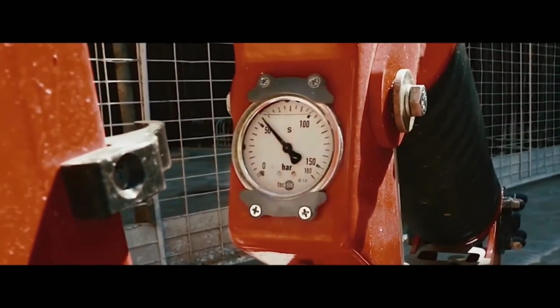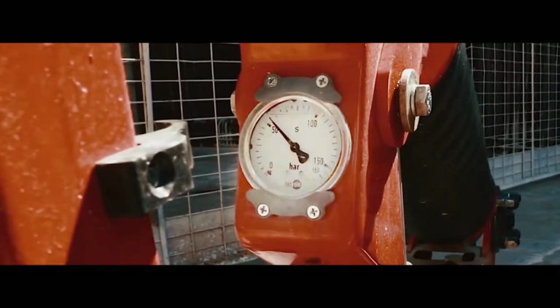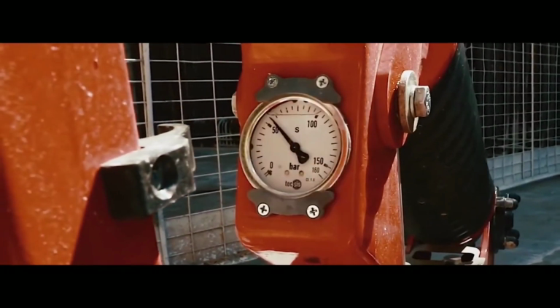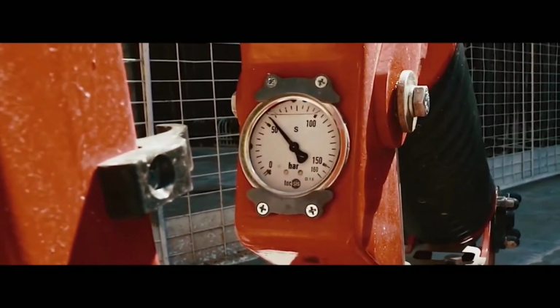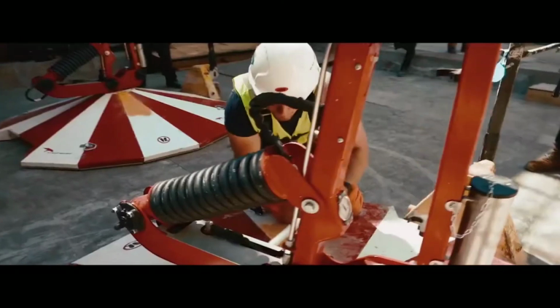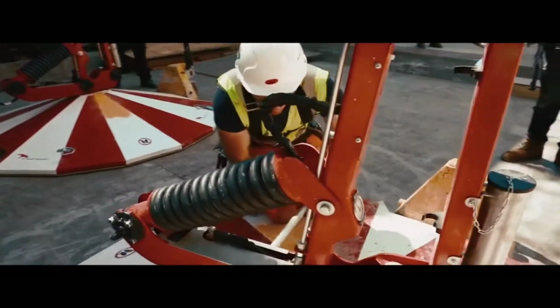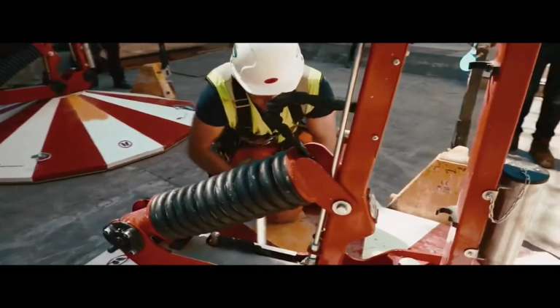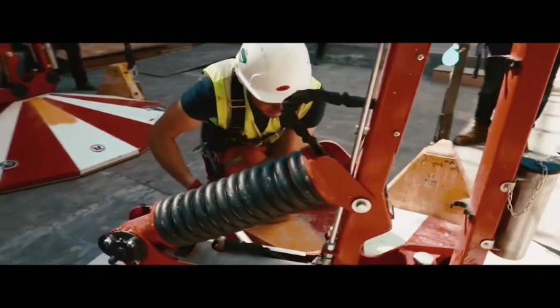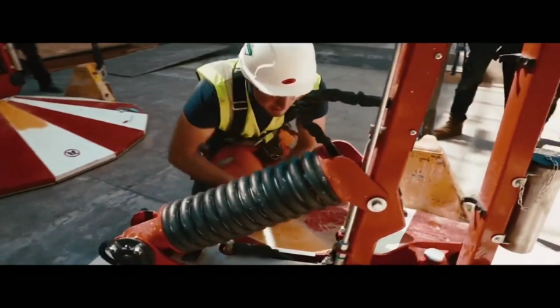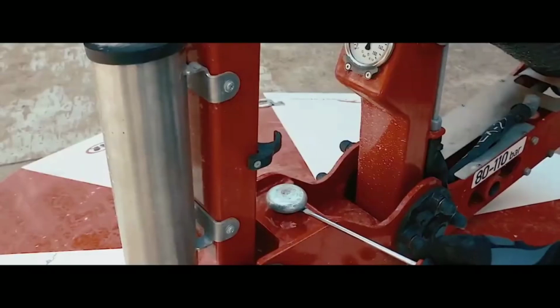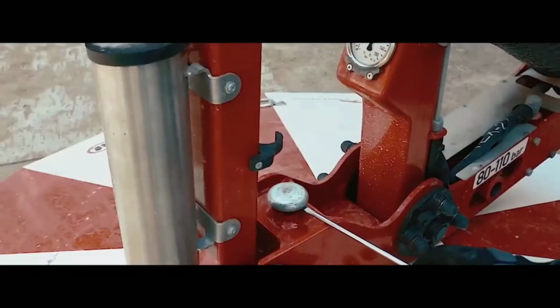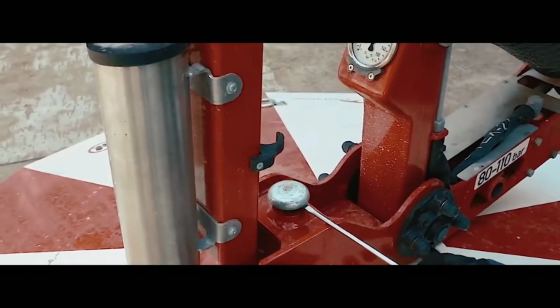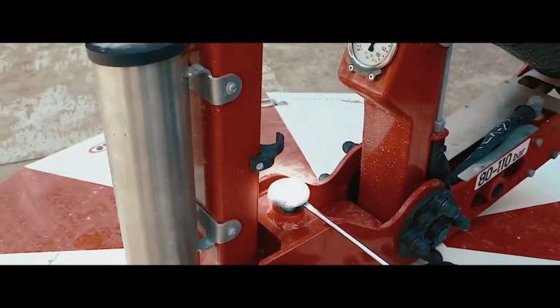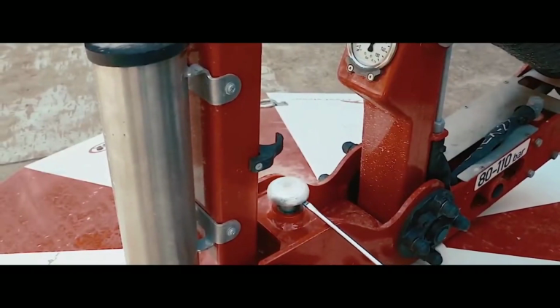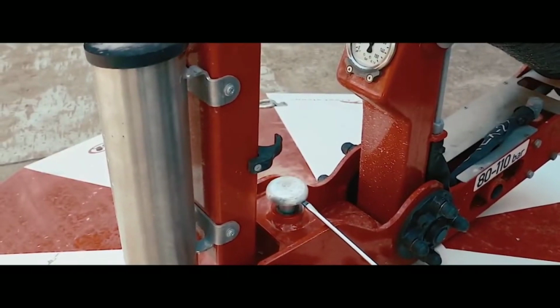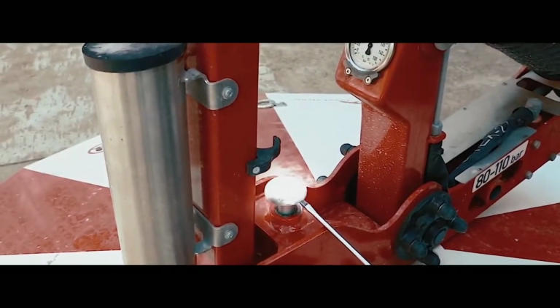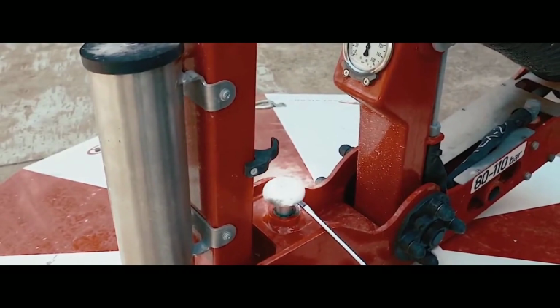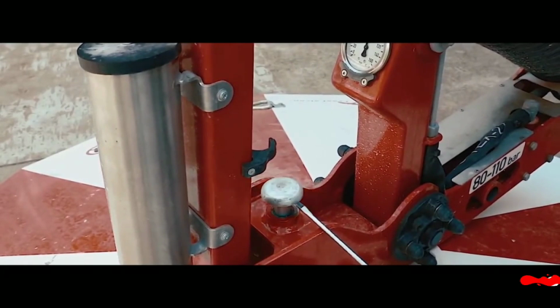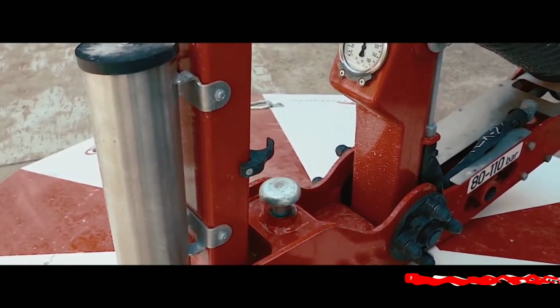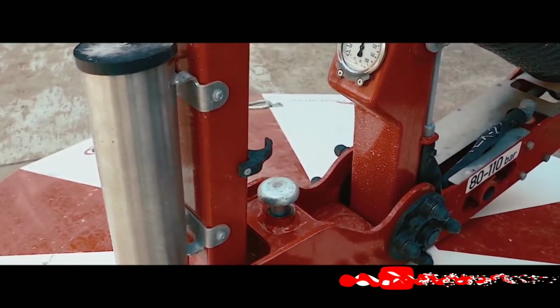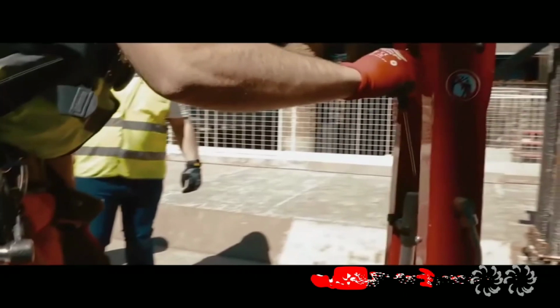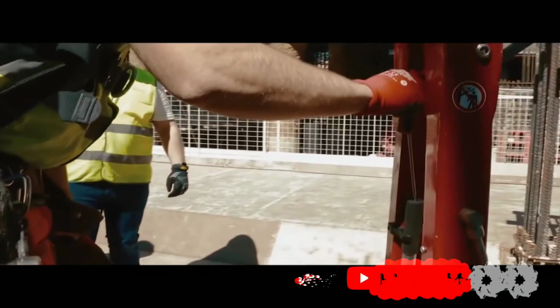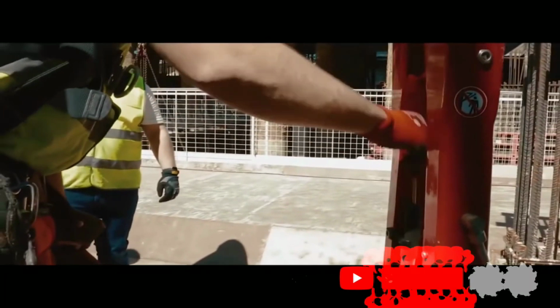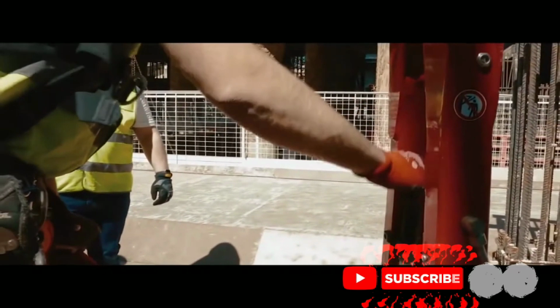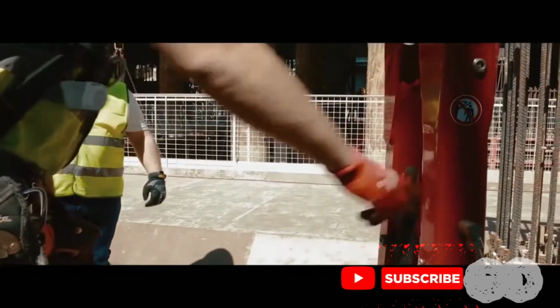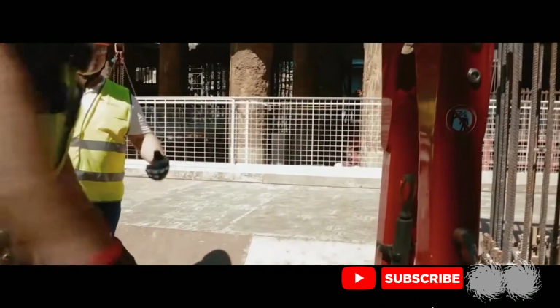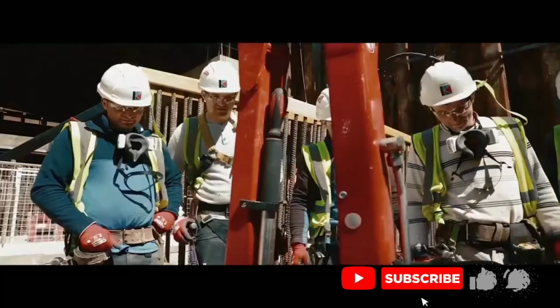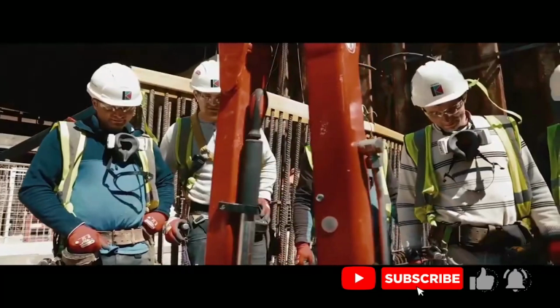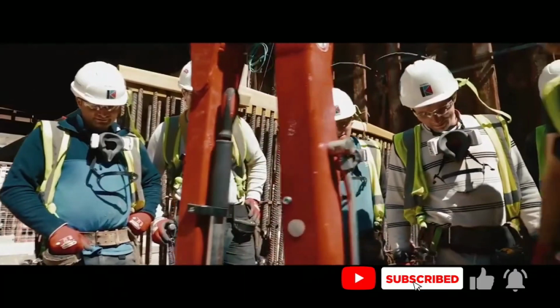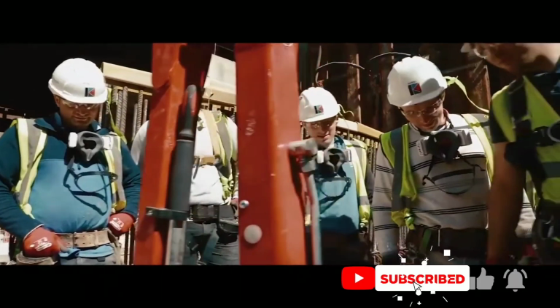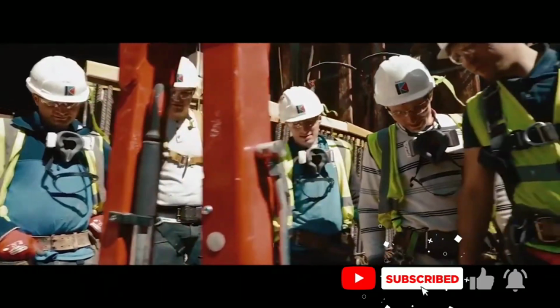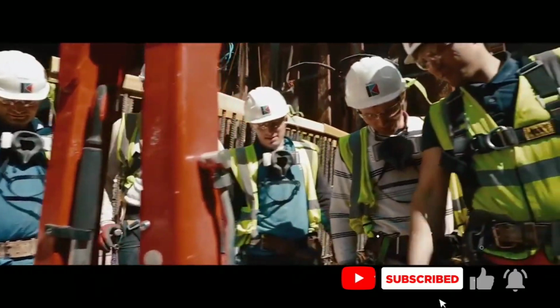The FREE FALCON Mobile Fall Protection System is a popular choice for contractors who work at height because it is safe, easy to use, and versatile.